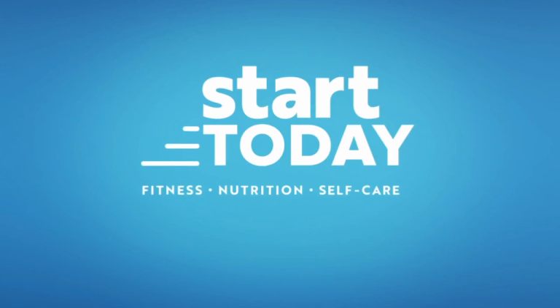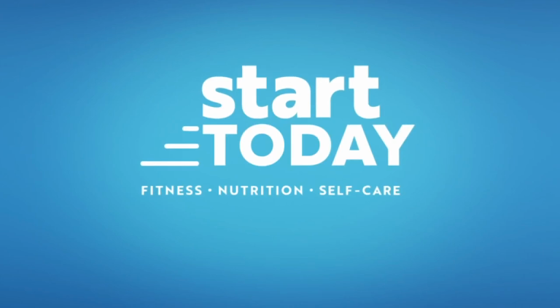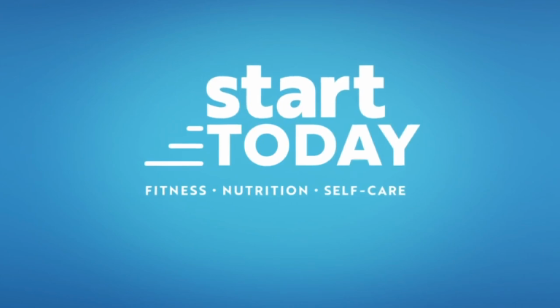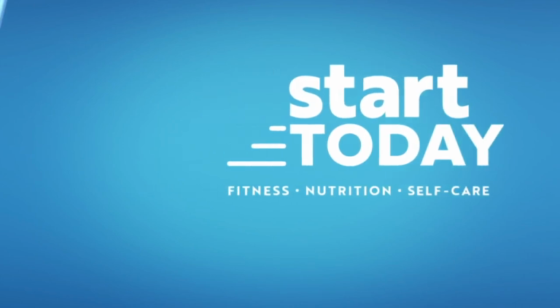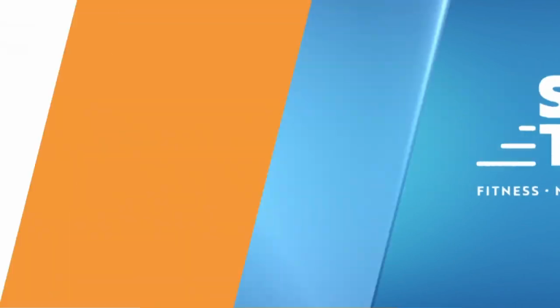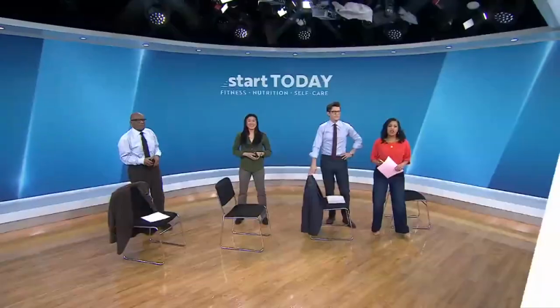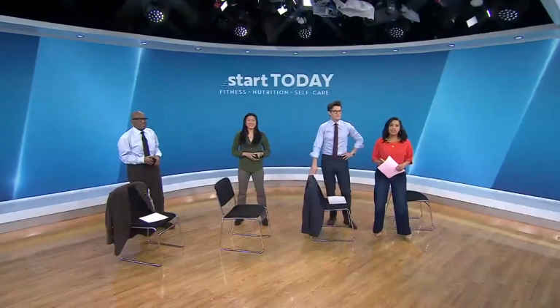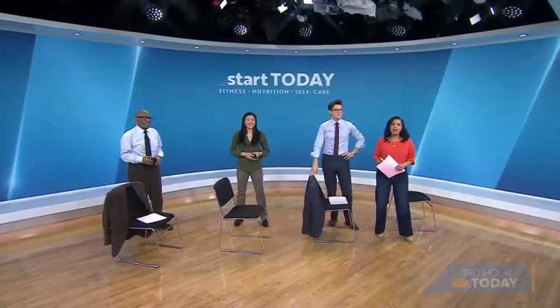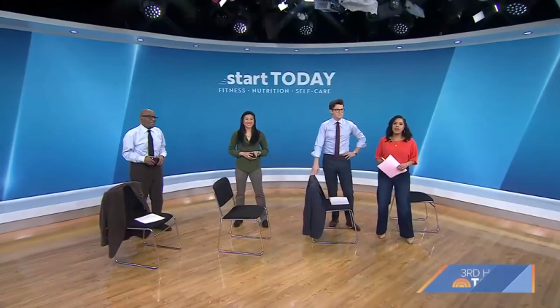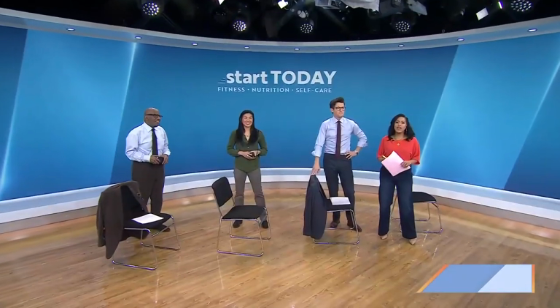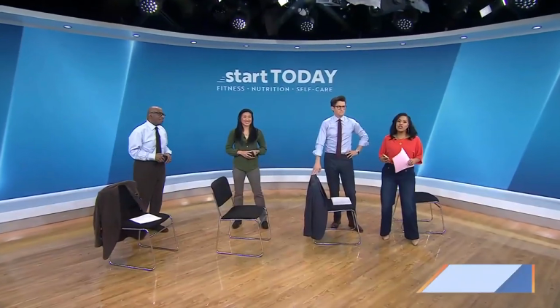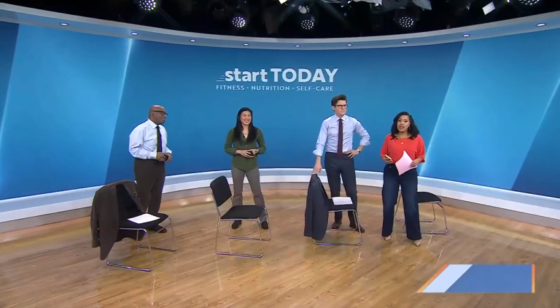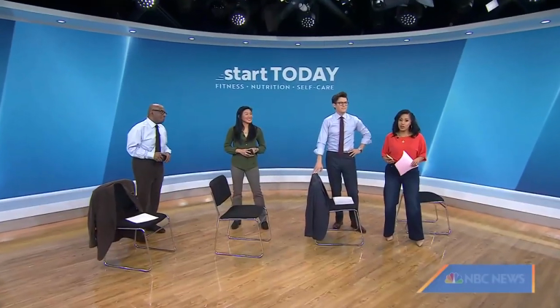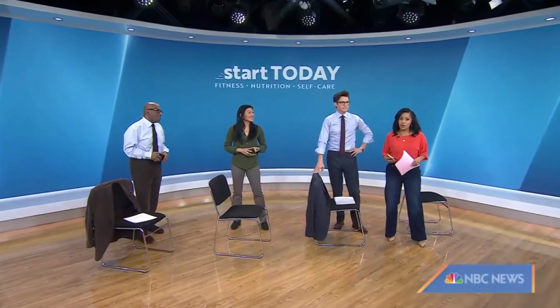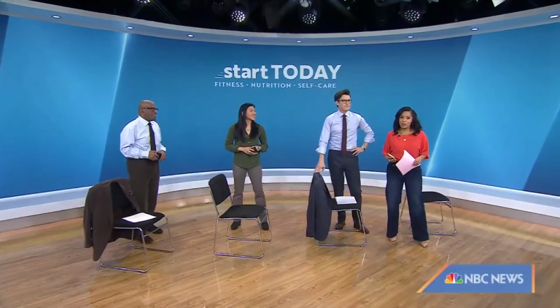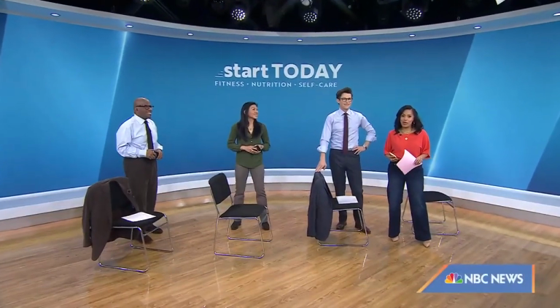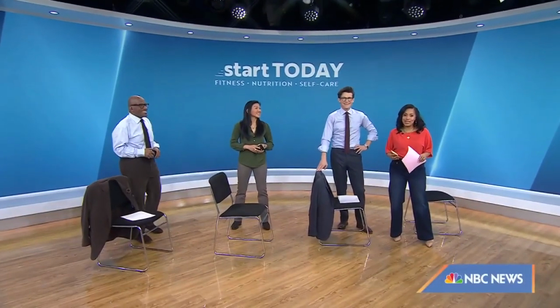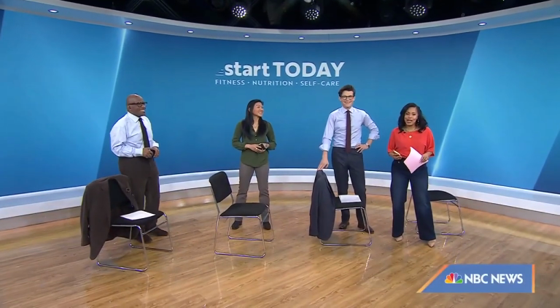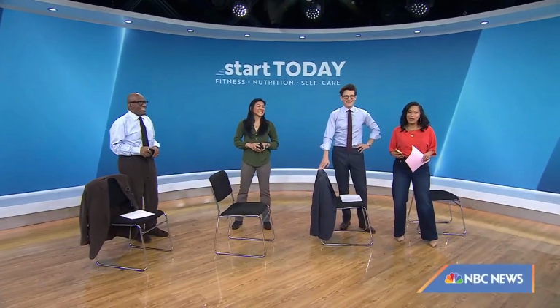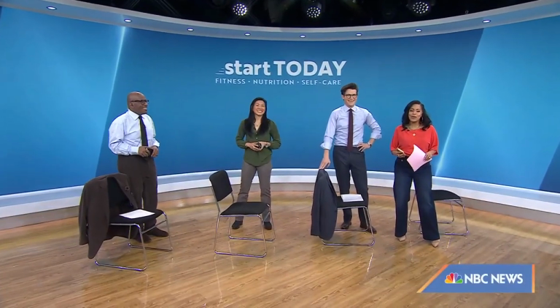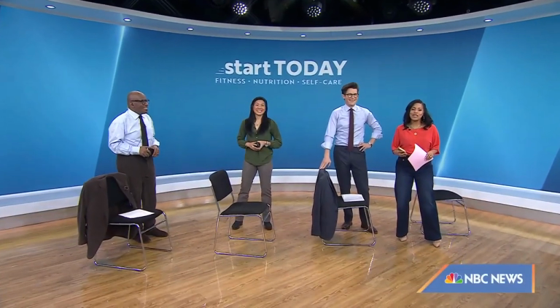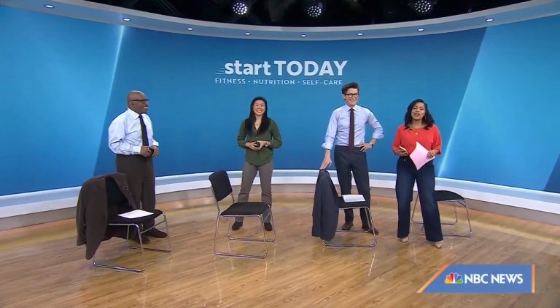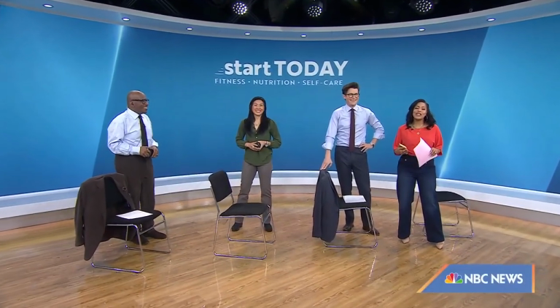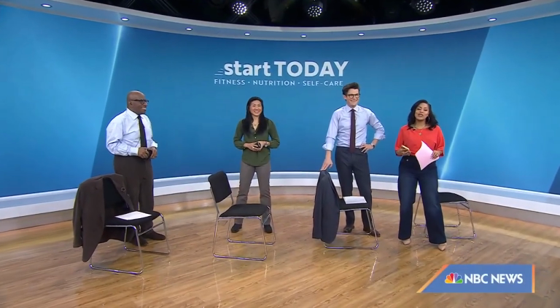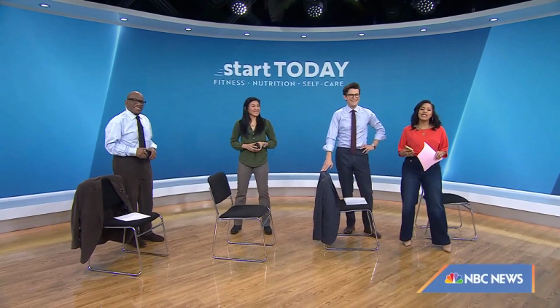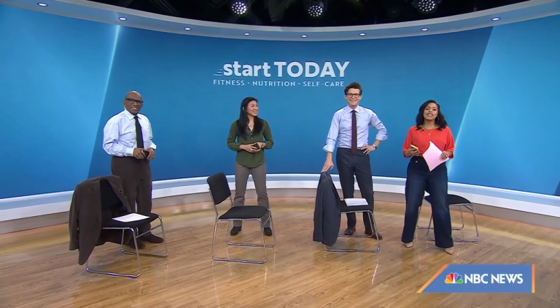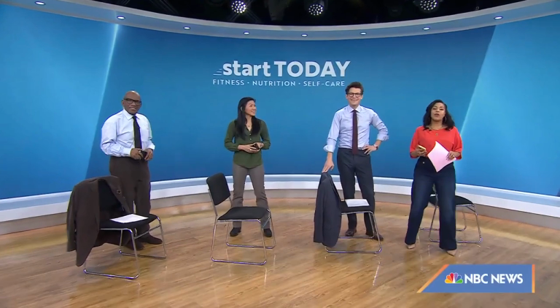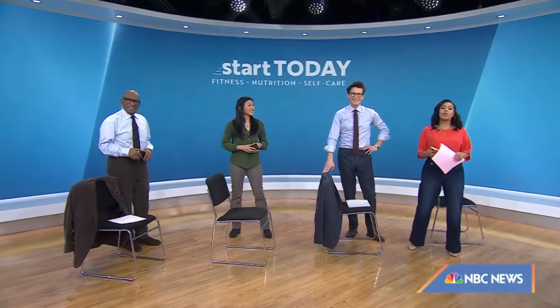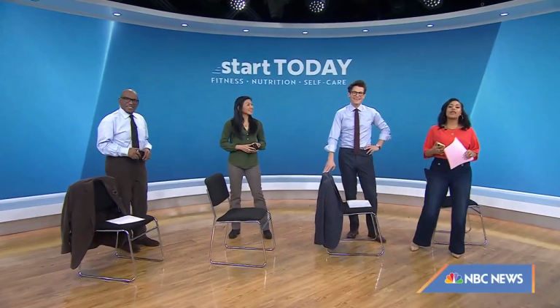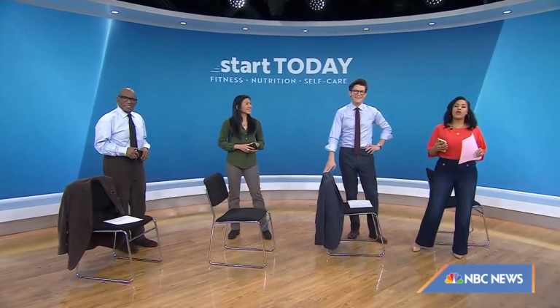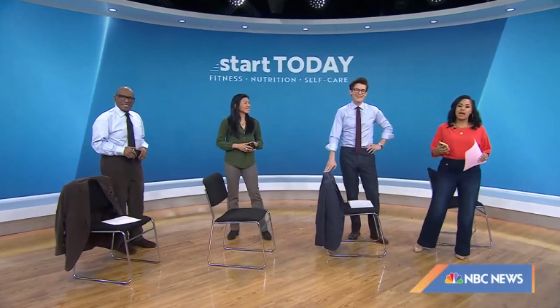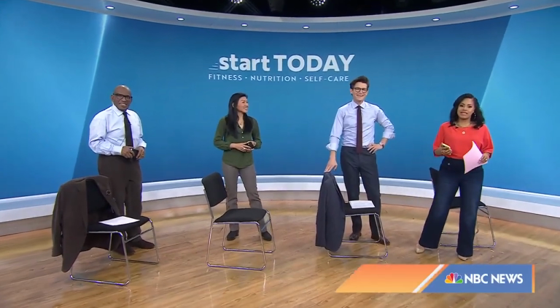This morning we are not trying to work up a sweat. Today we are focusing on exercises to help correct our posture.